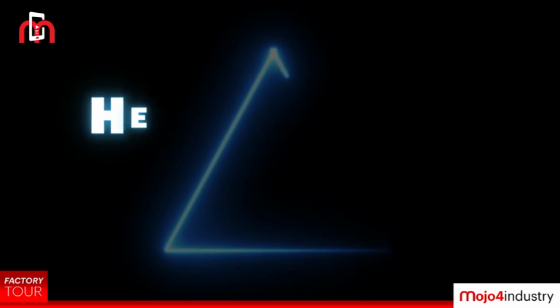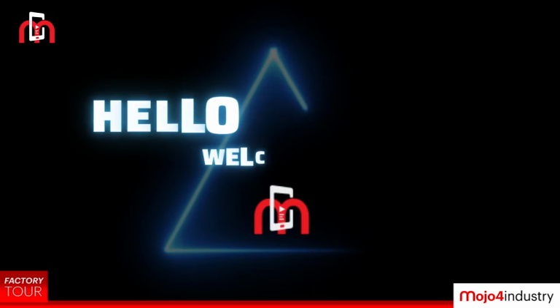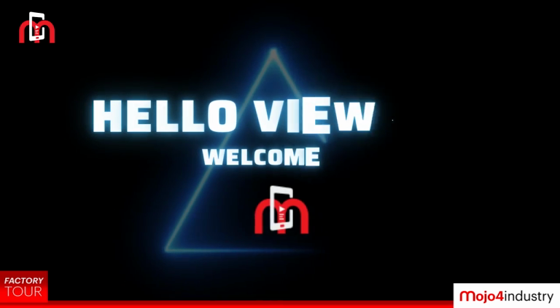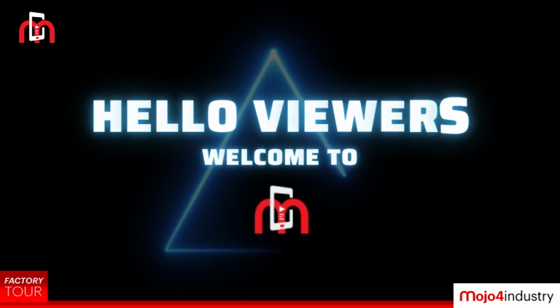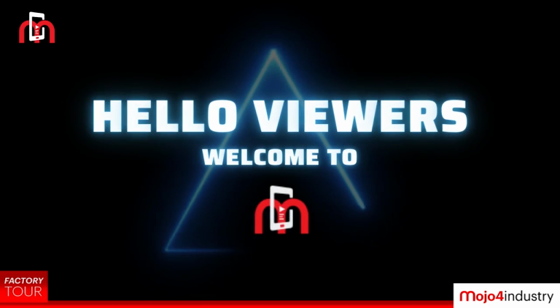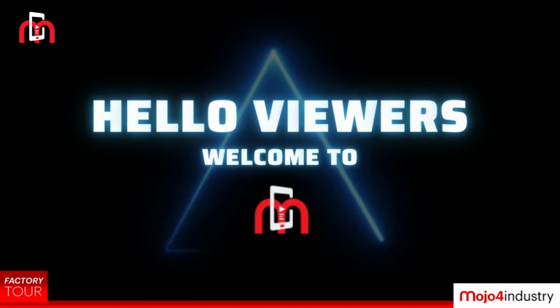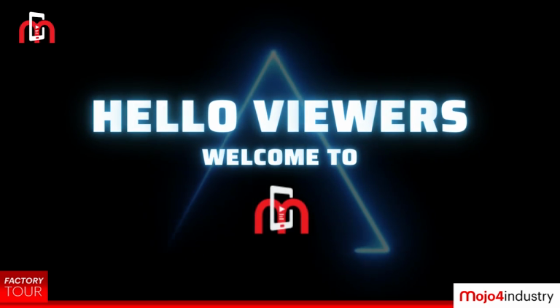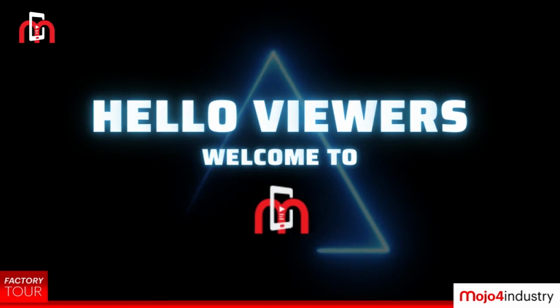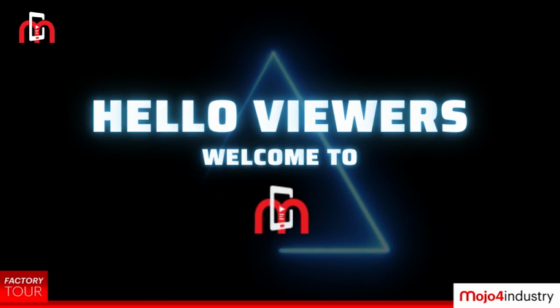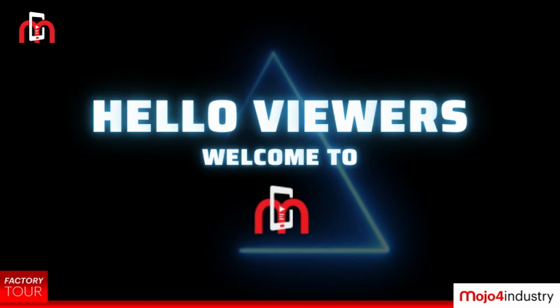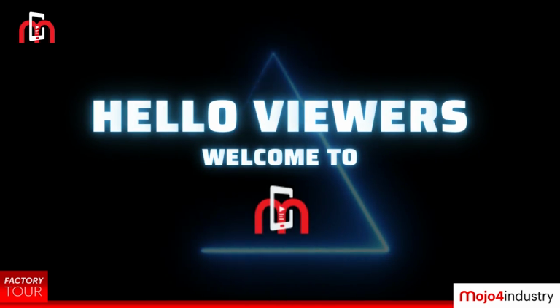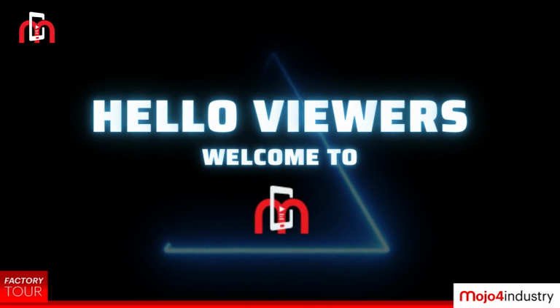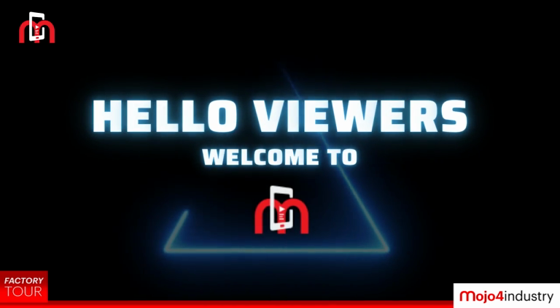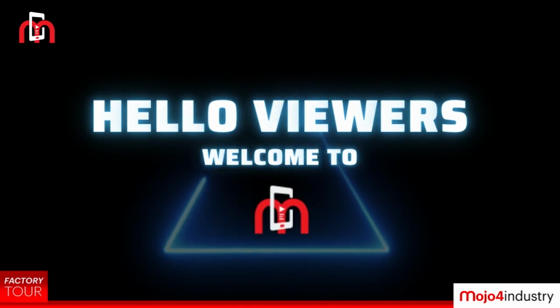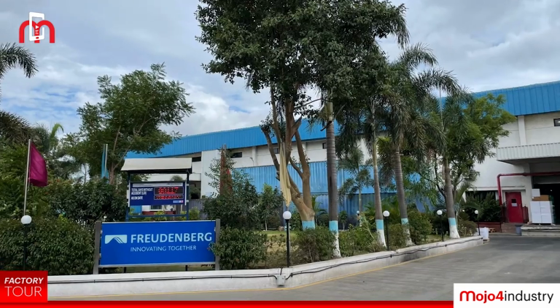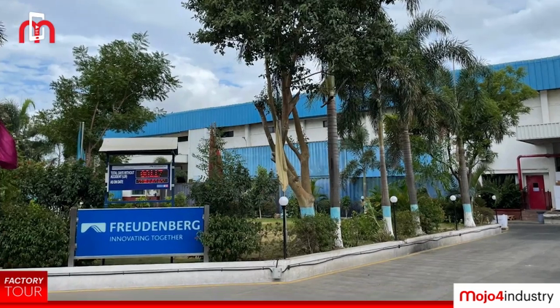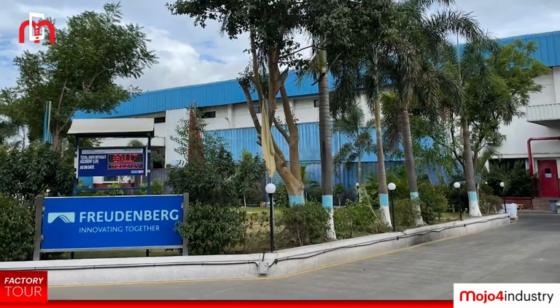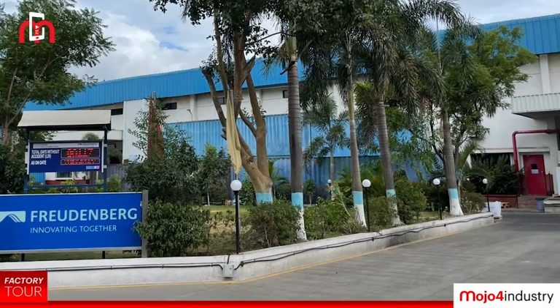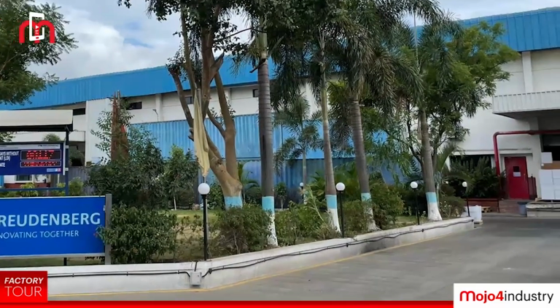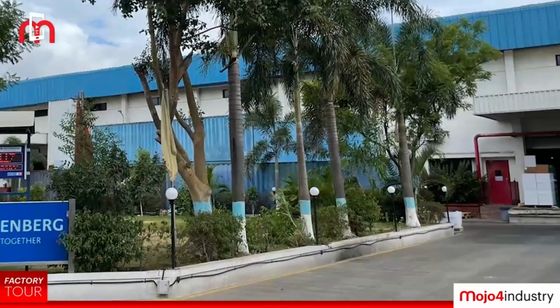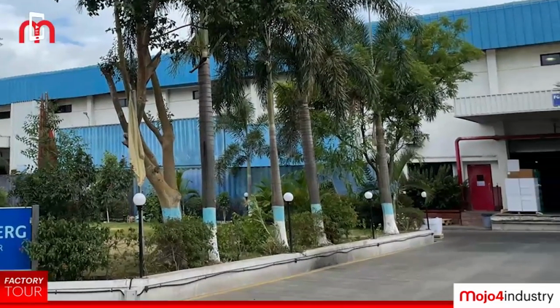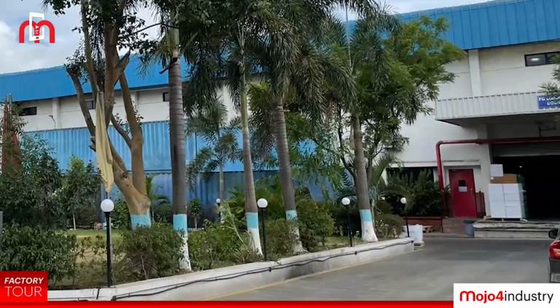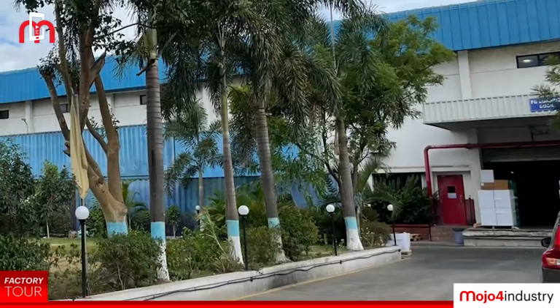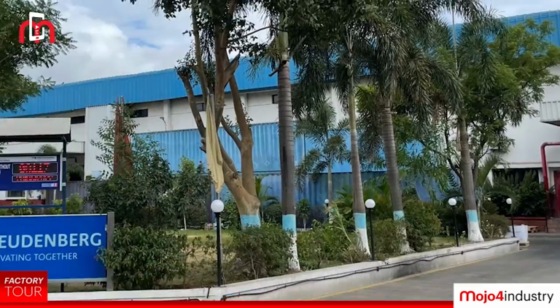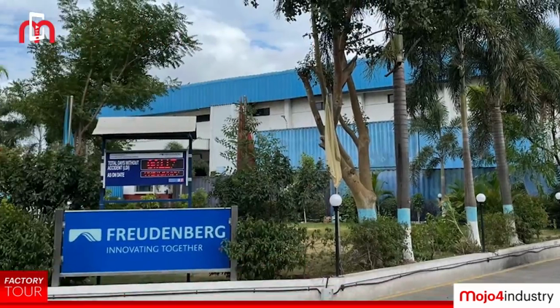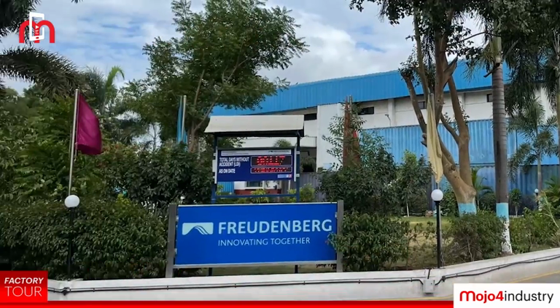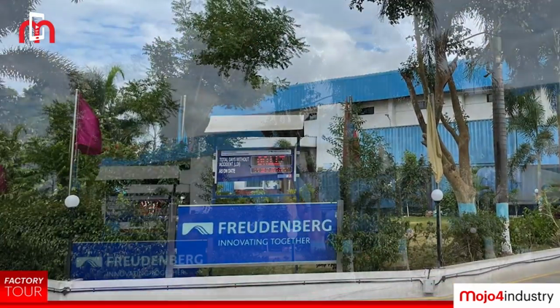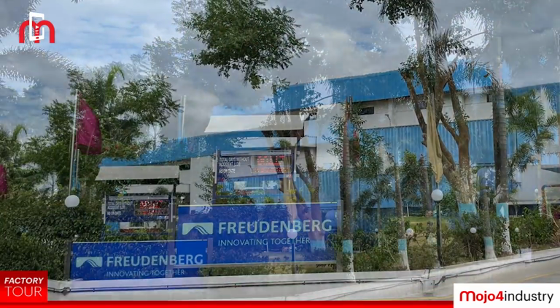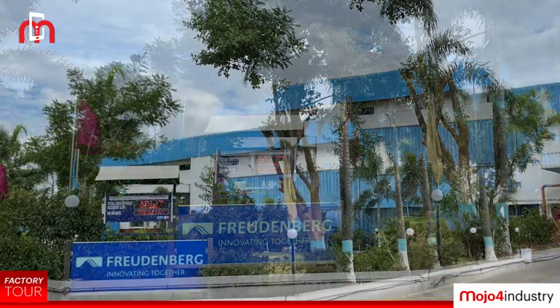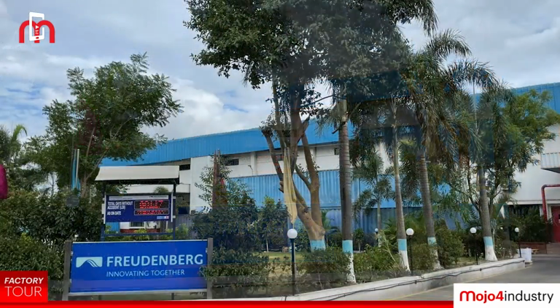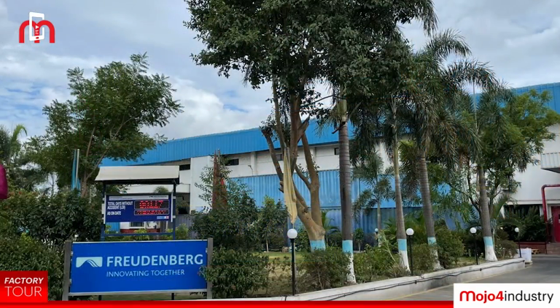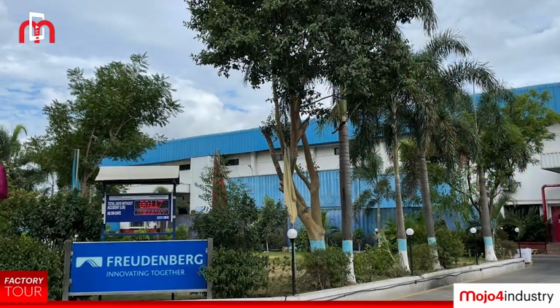Hello viewers, welcome to Mojo for Industry. We are at Freudenberg's Filters and Technologies Facility at Pune.